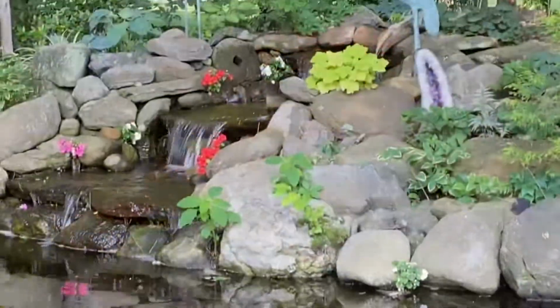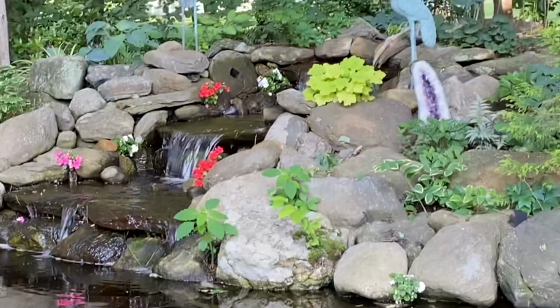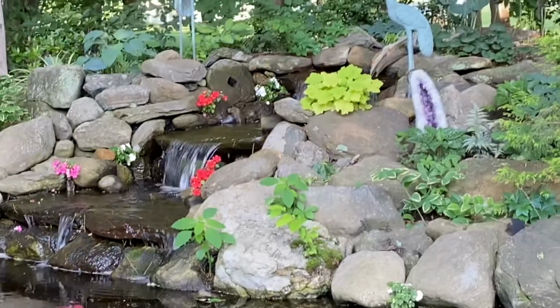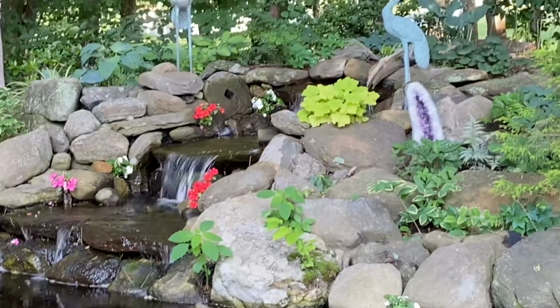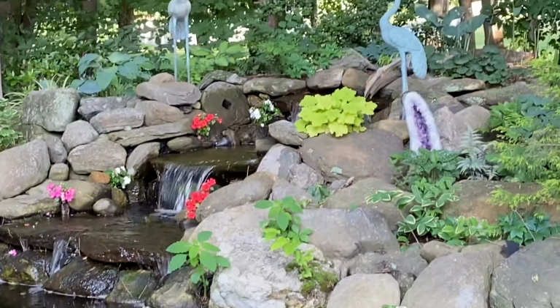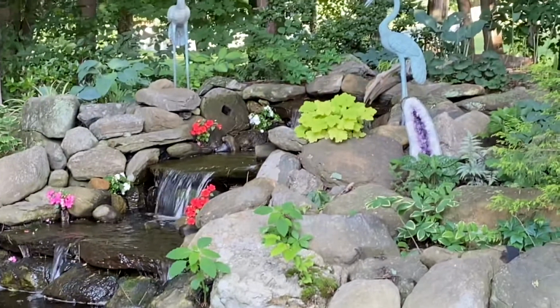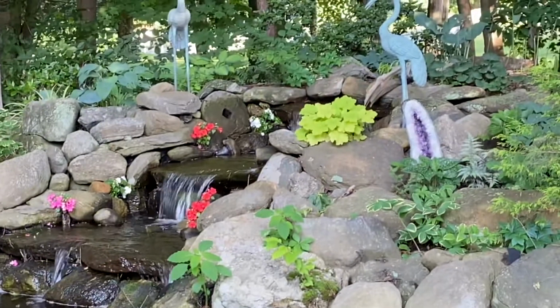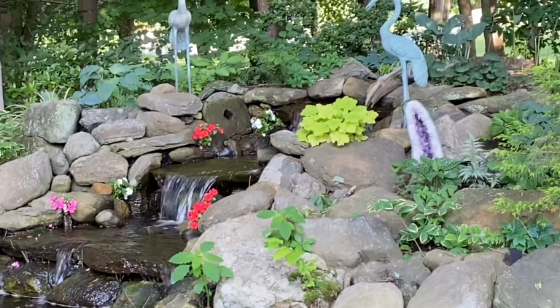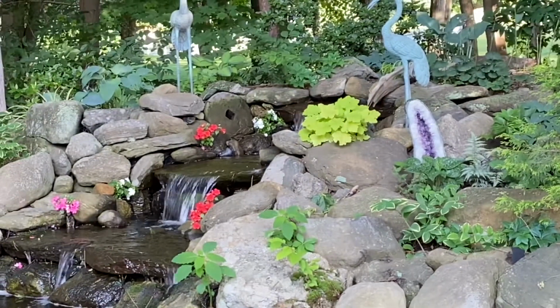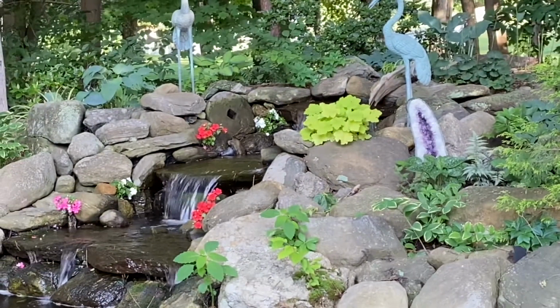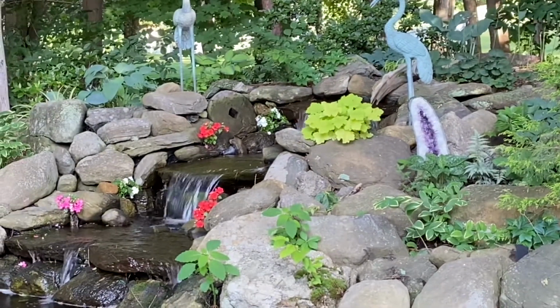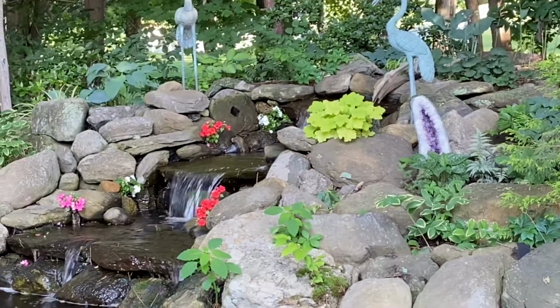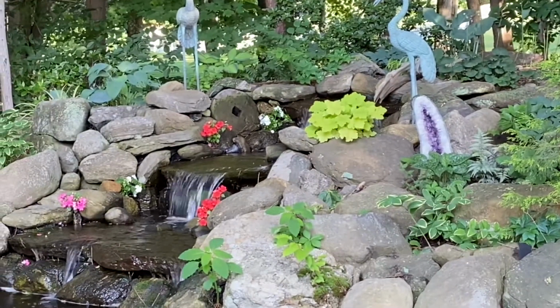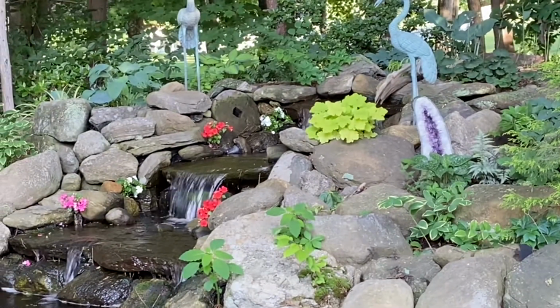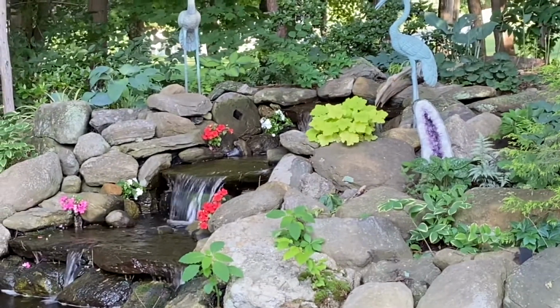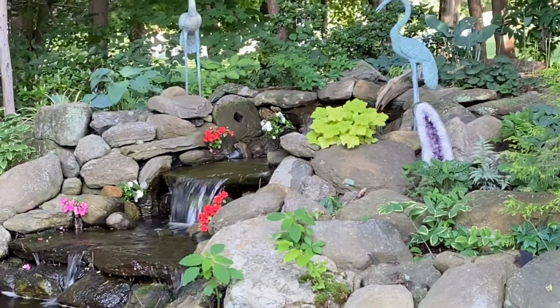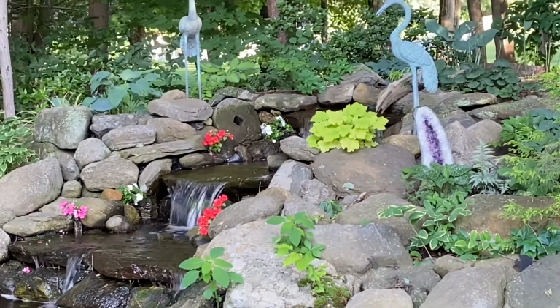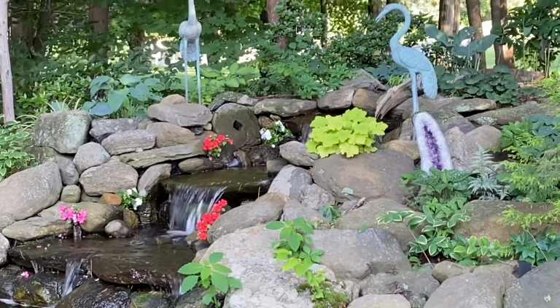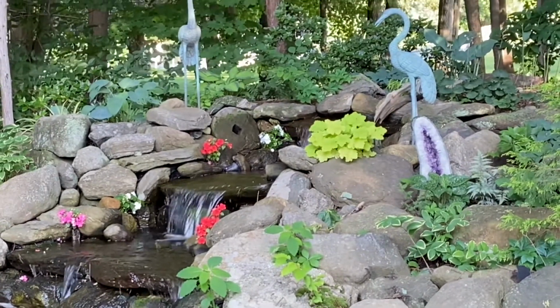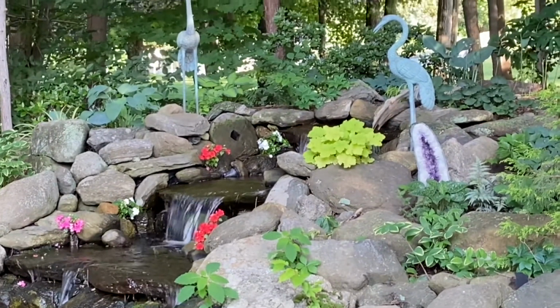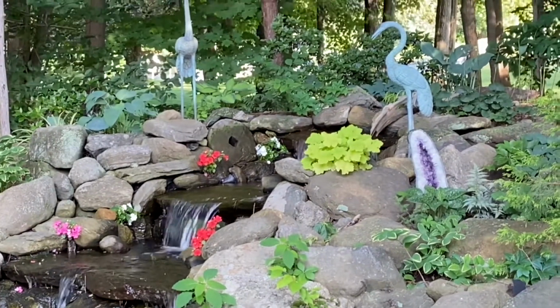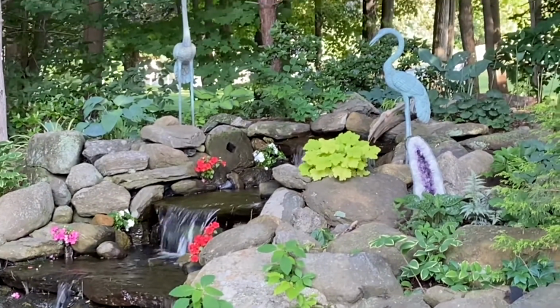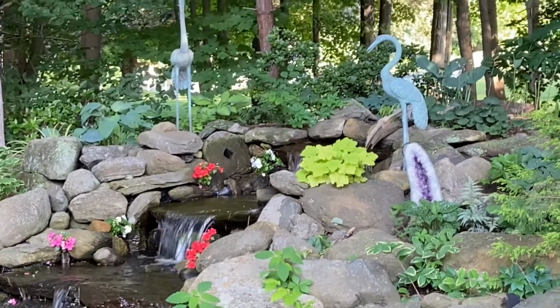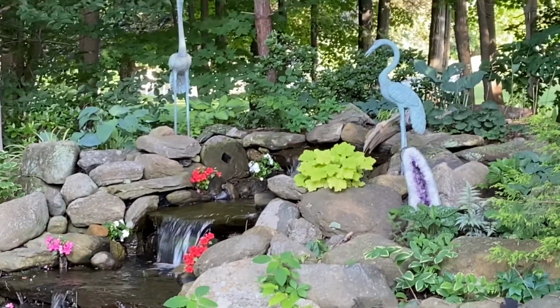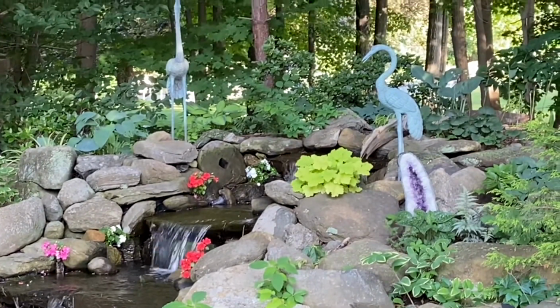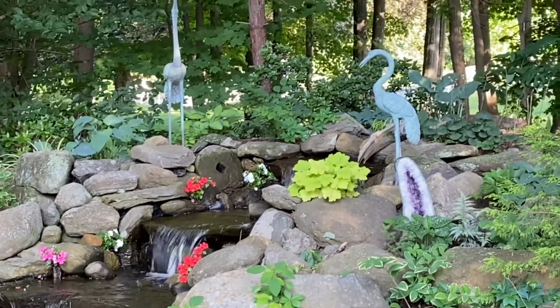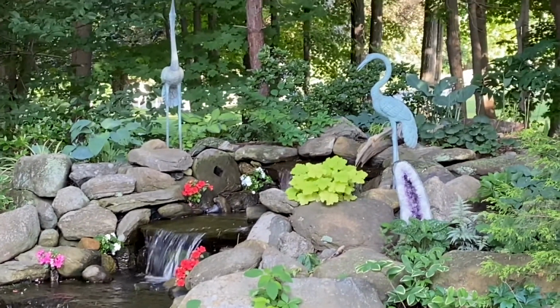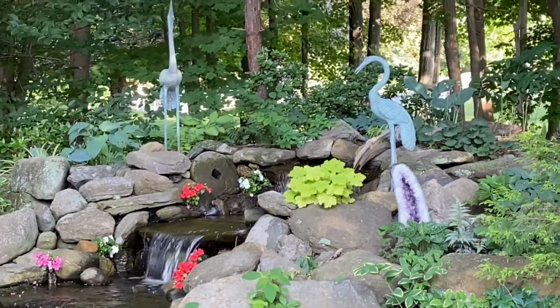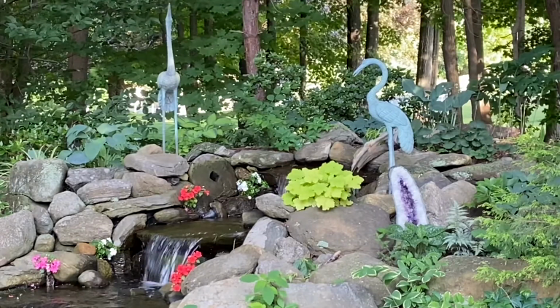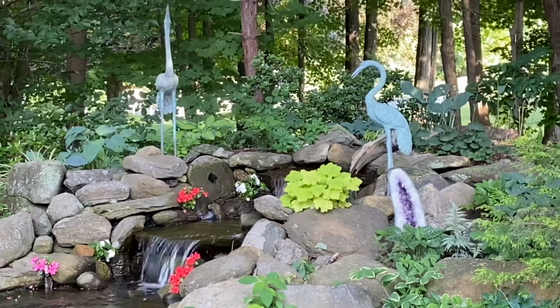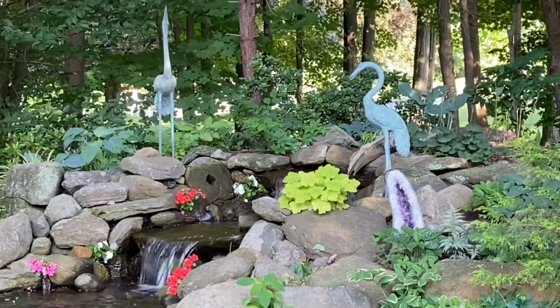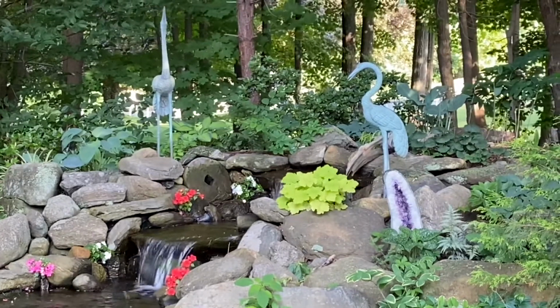Don't forget to join us next Saturday — we're back to the landscape series, so look forward to that. Have a great week!